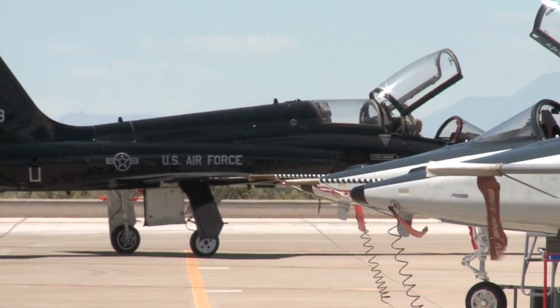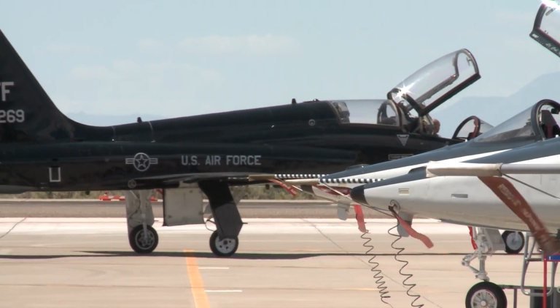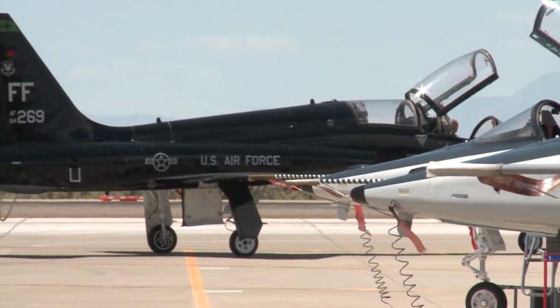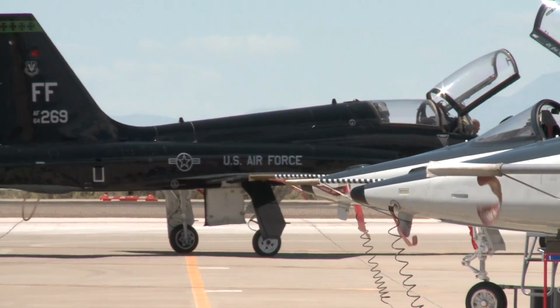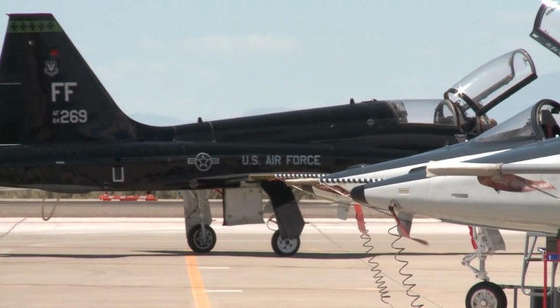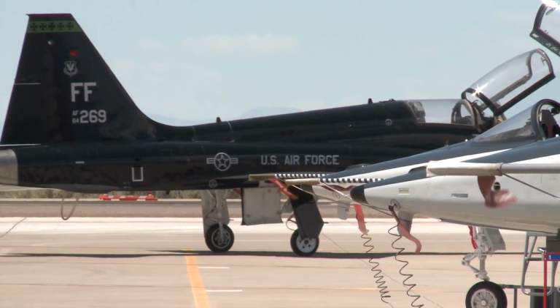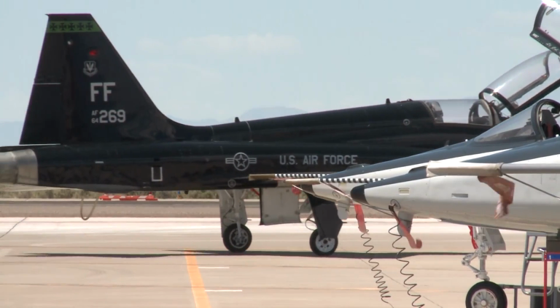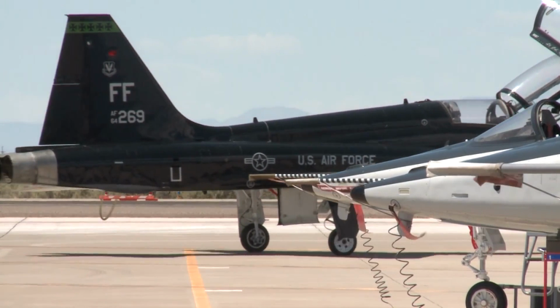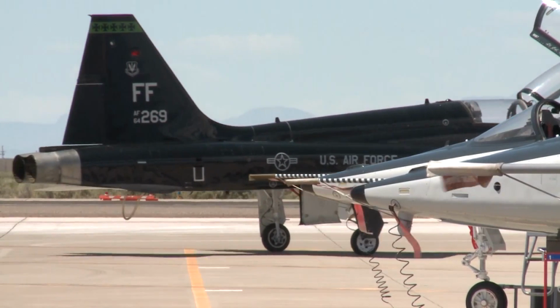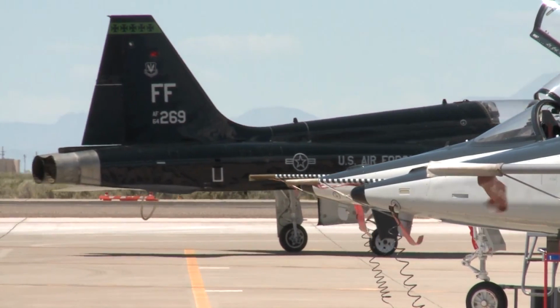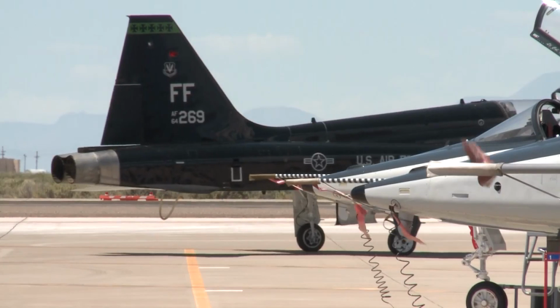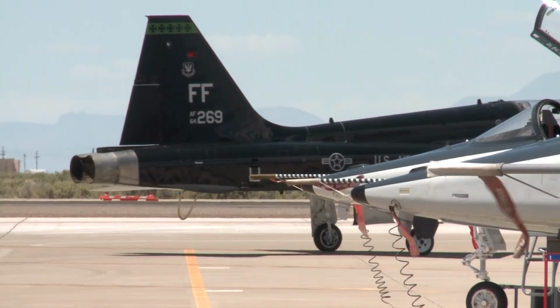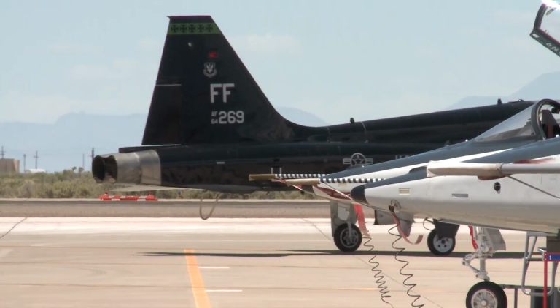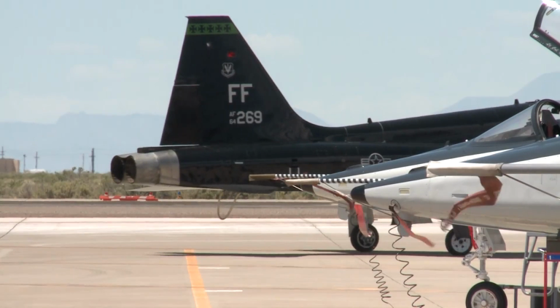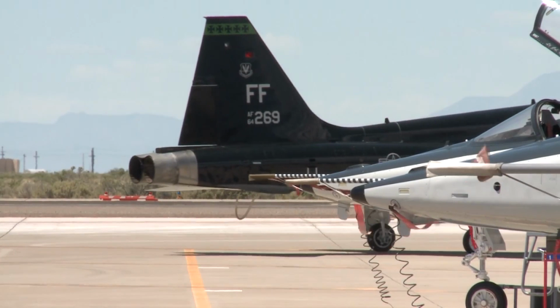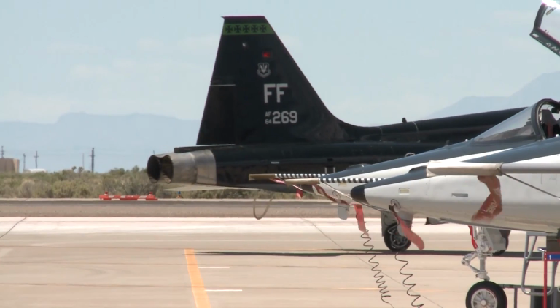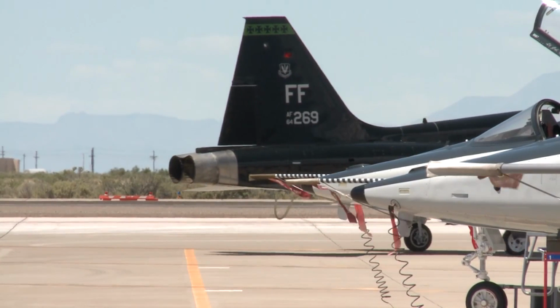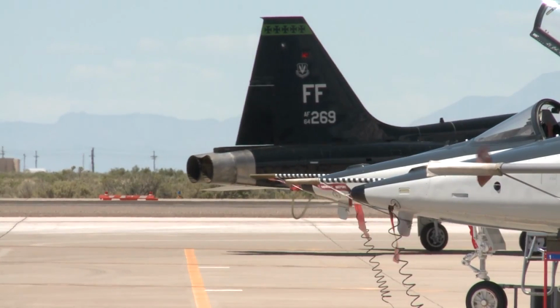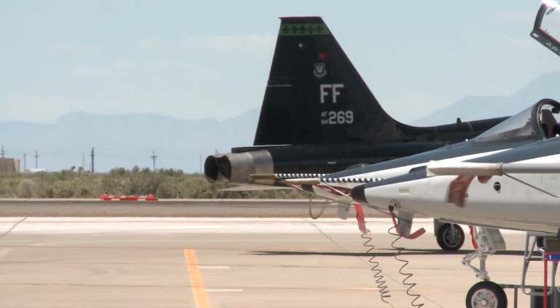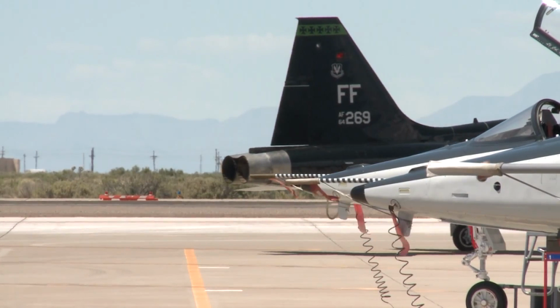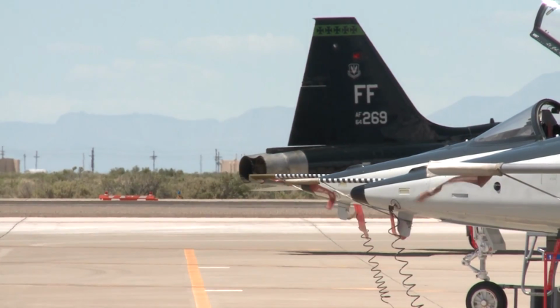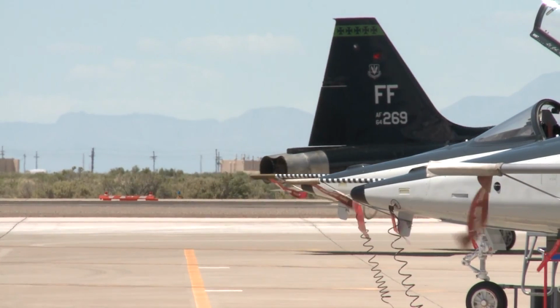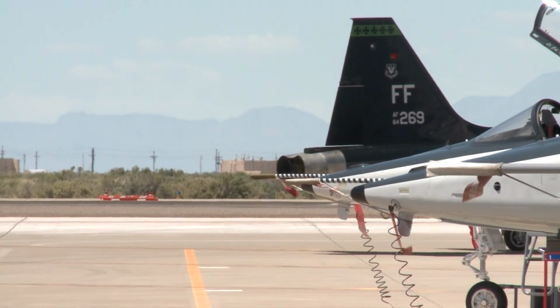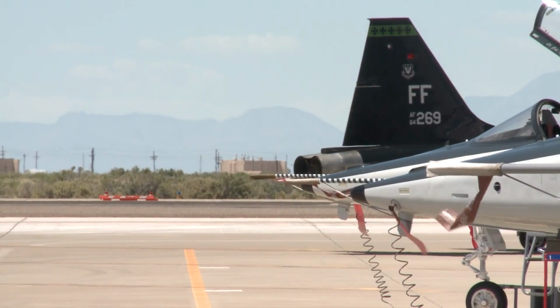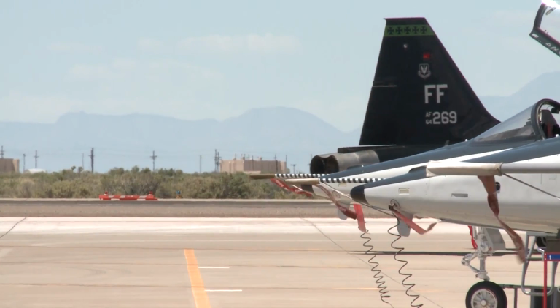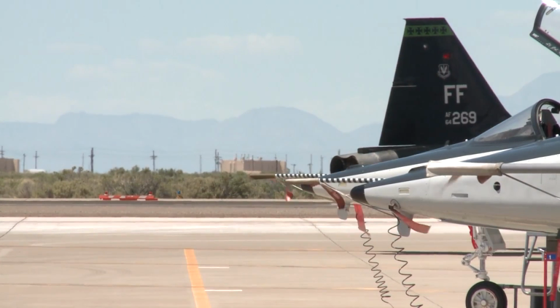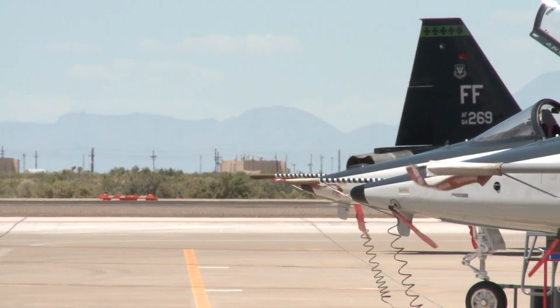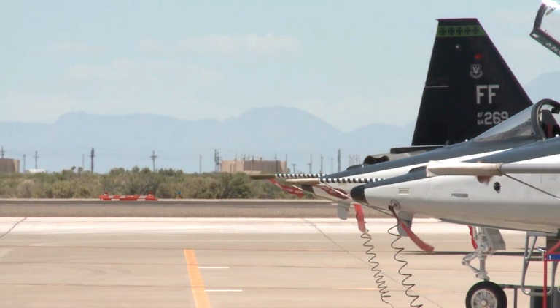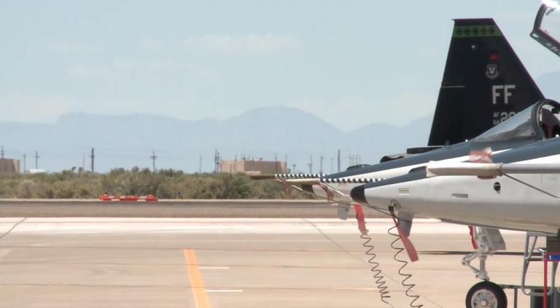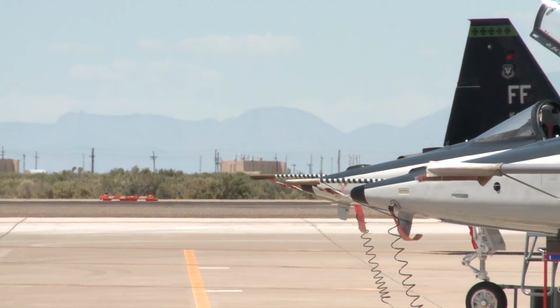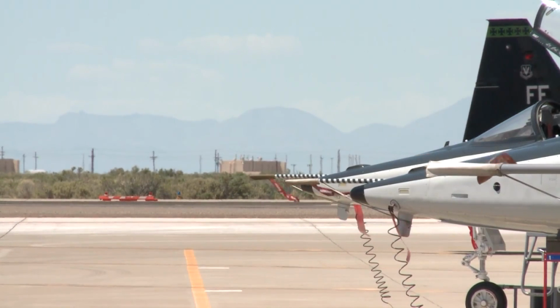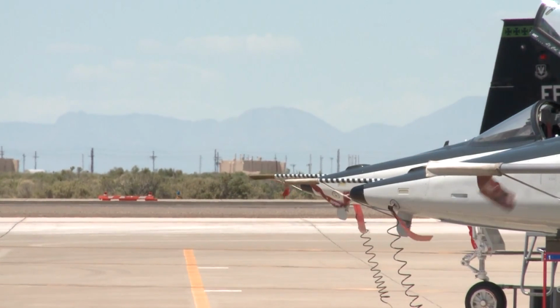Reporting from Holloman Air Force Base, New Mexico, I'm Senior Airman Brianne Sachs.